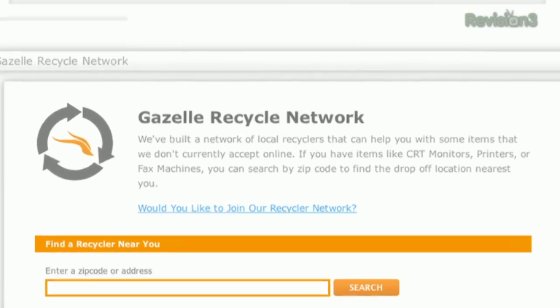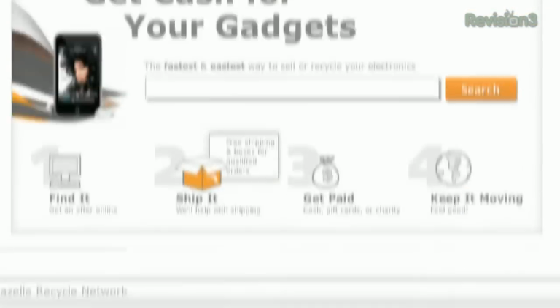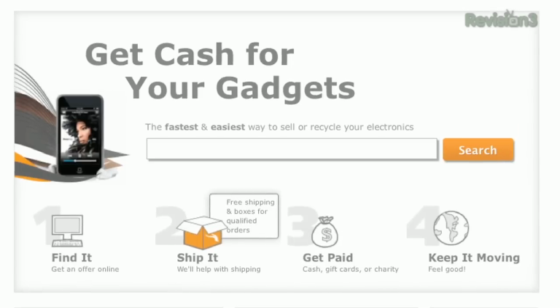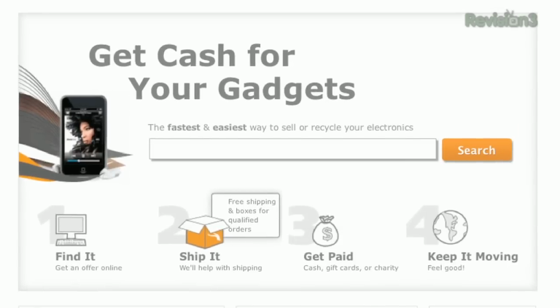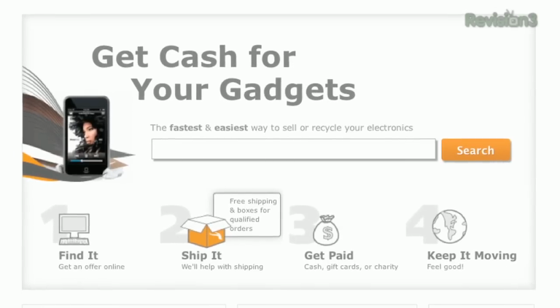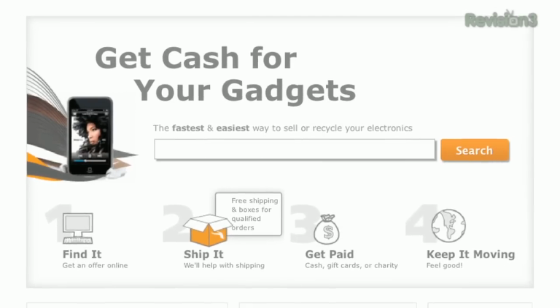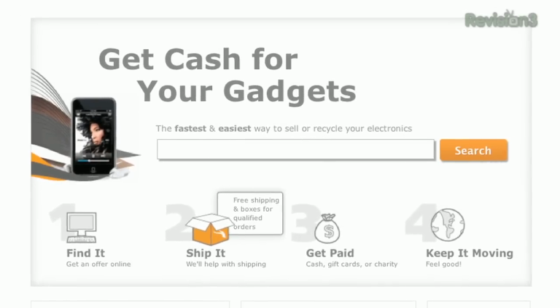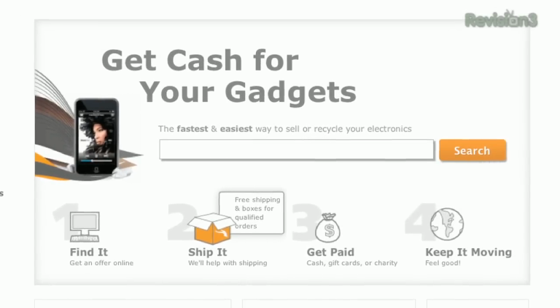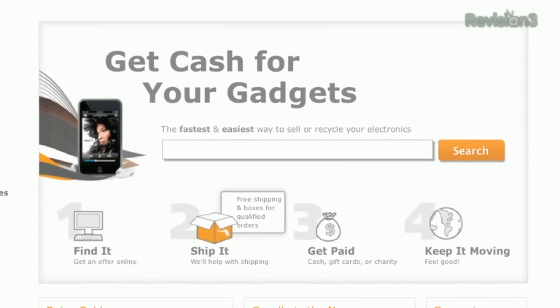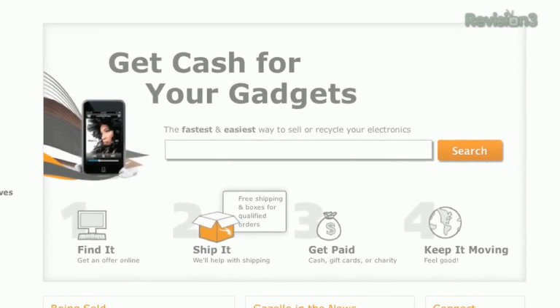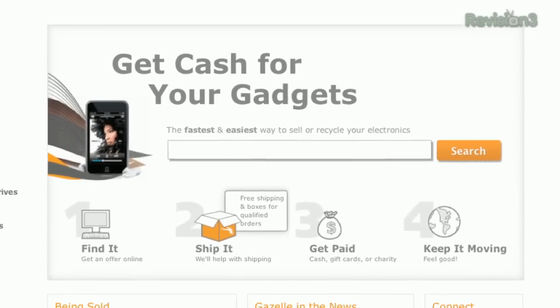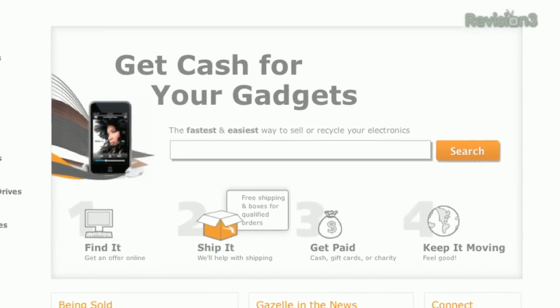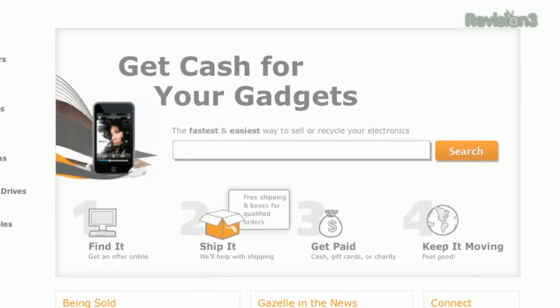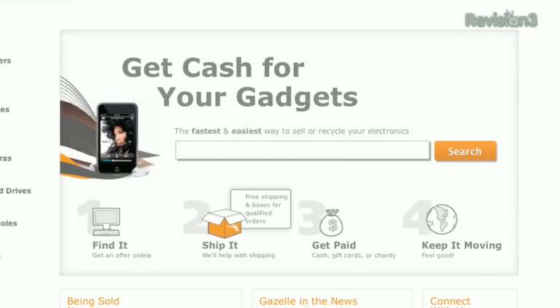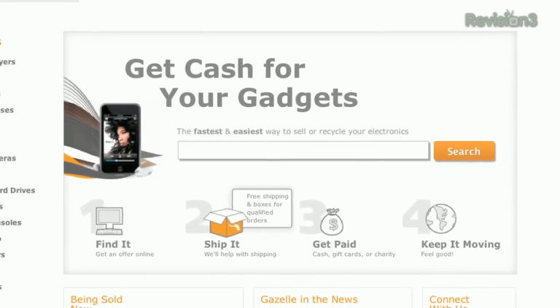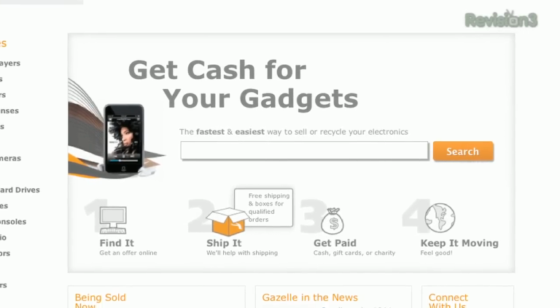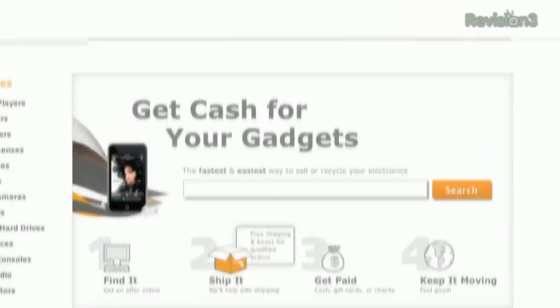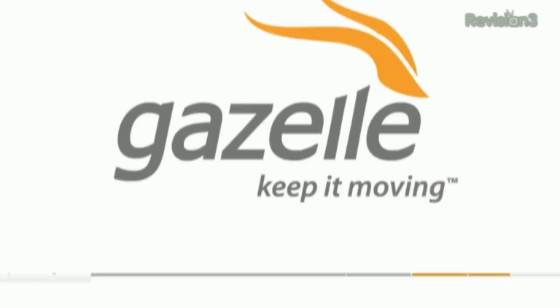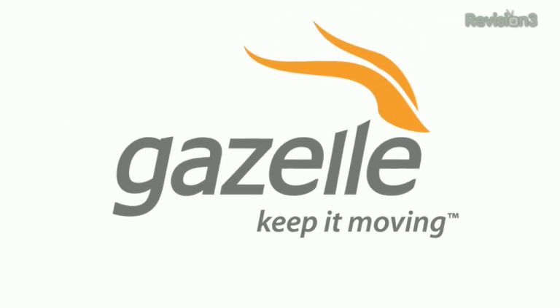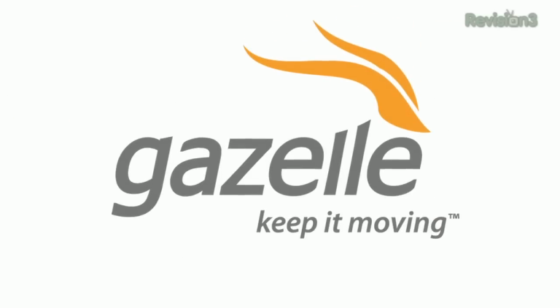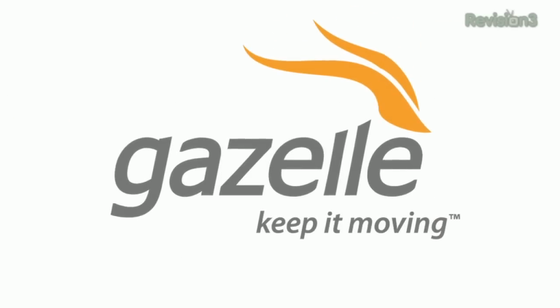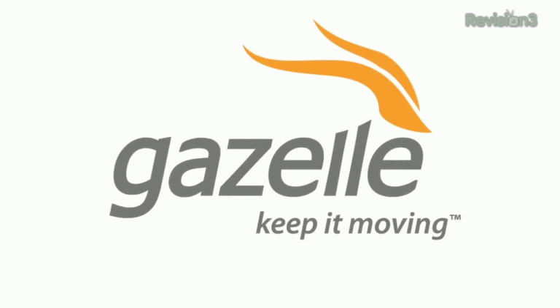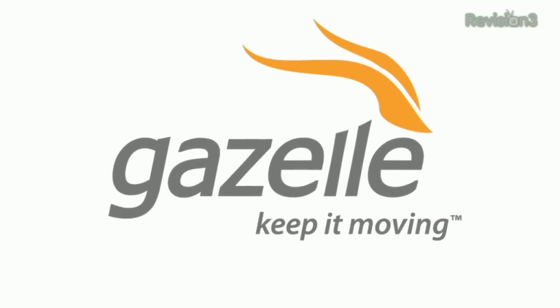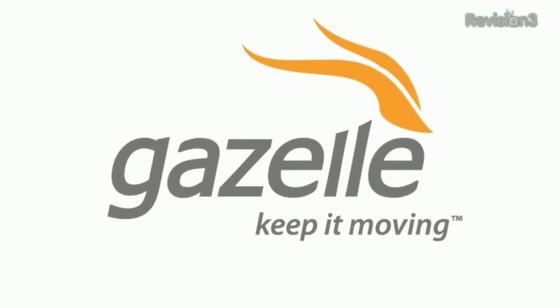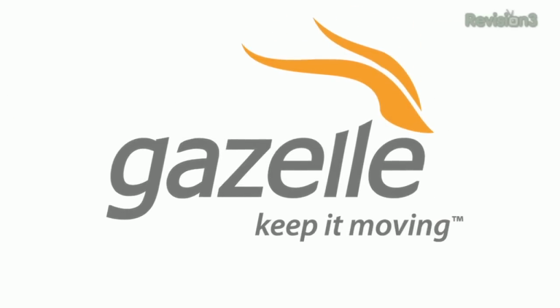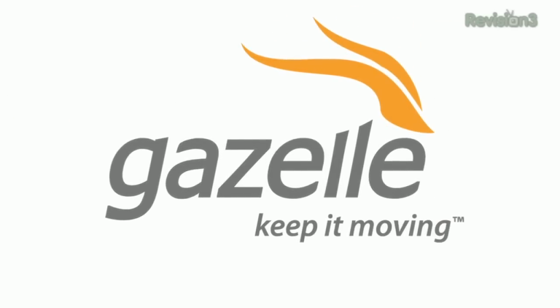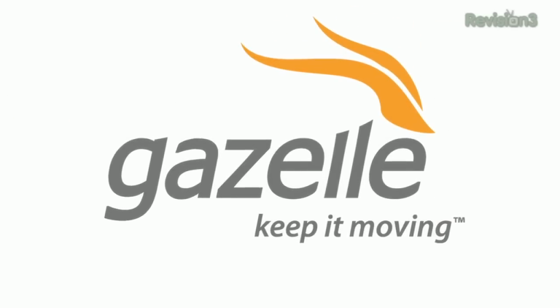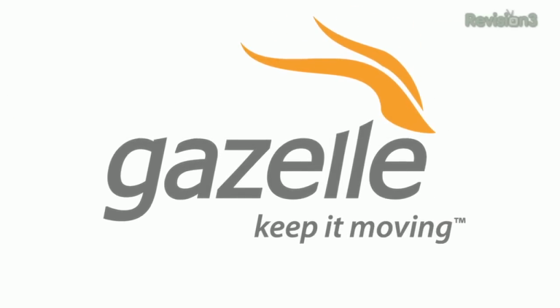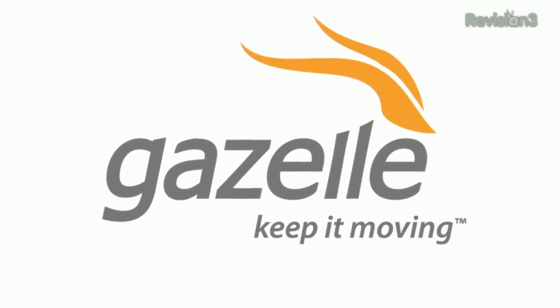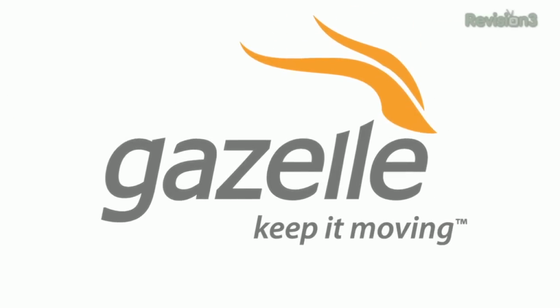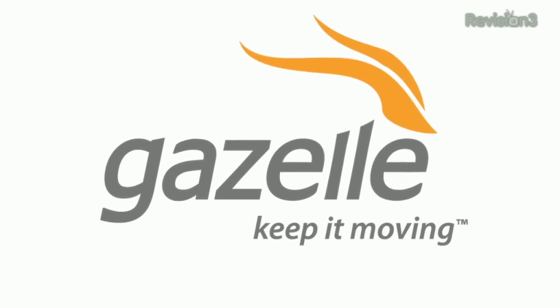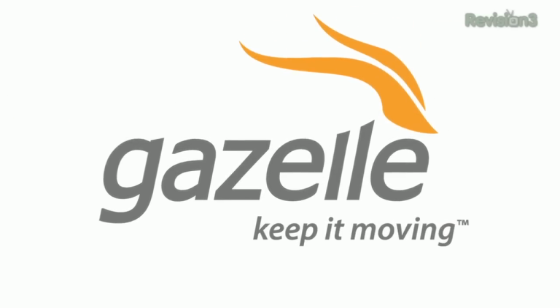Whether you're upgrading to an iPhone, a new Android device, or other tech gear, Gazelle is a great way to get cash to upgrade to the latest tech.